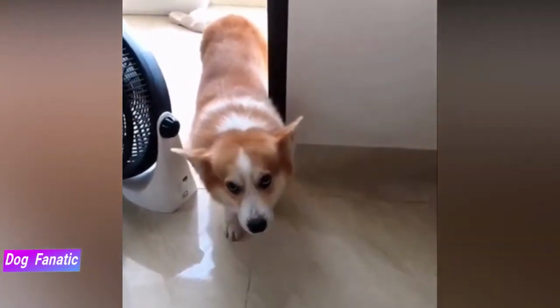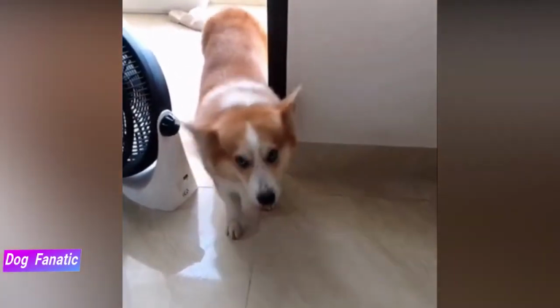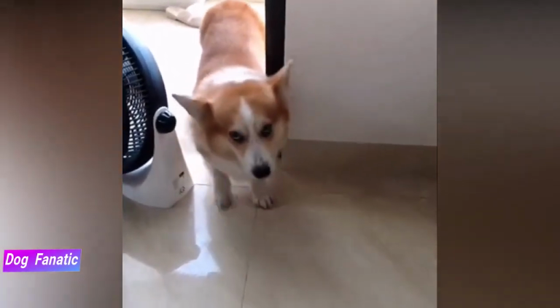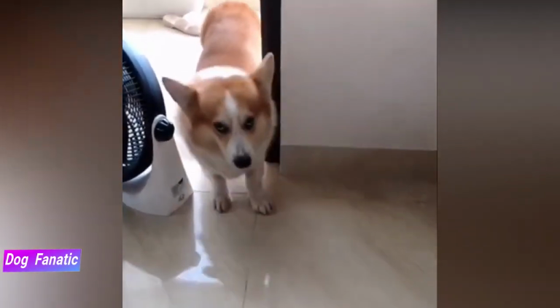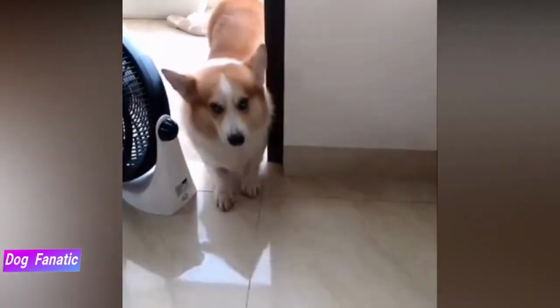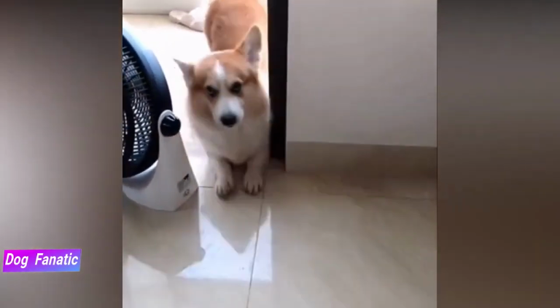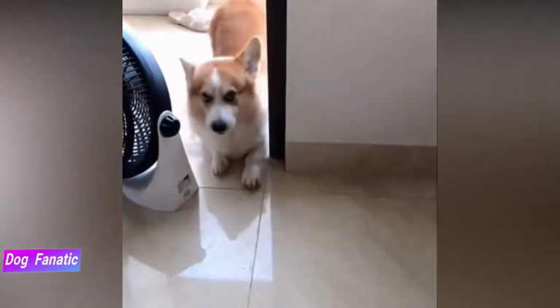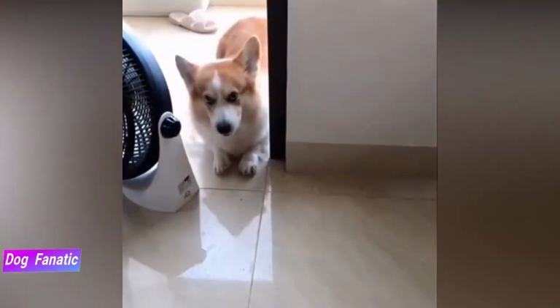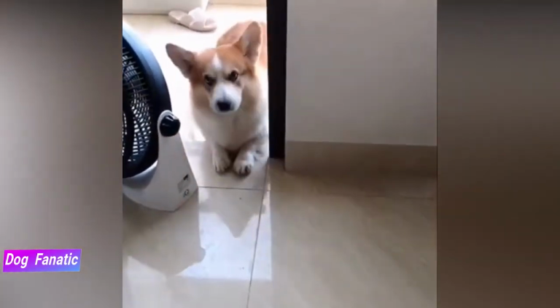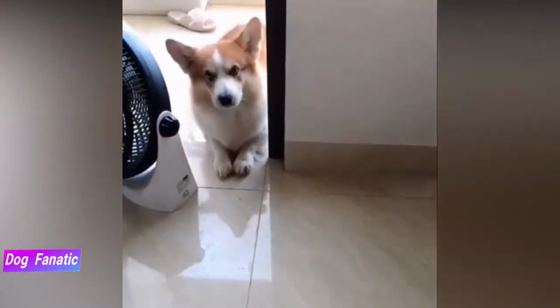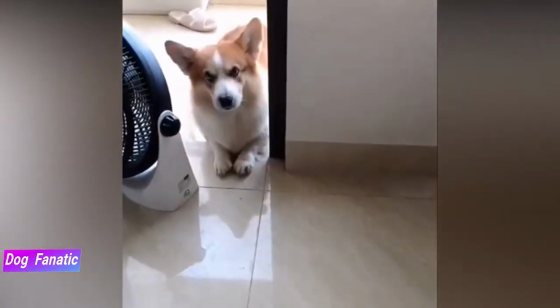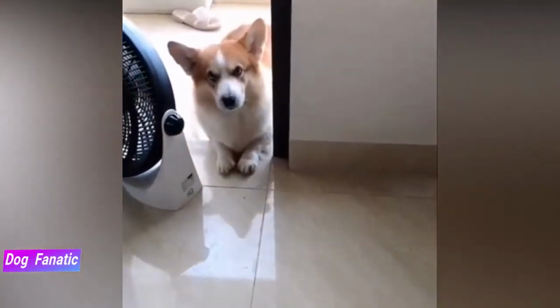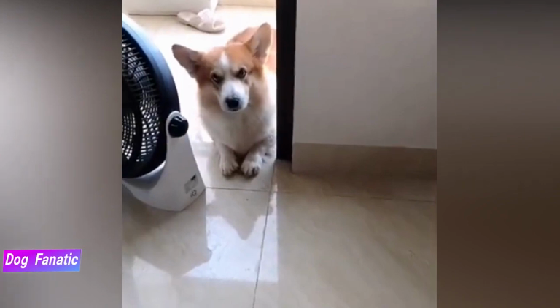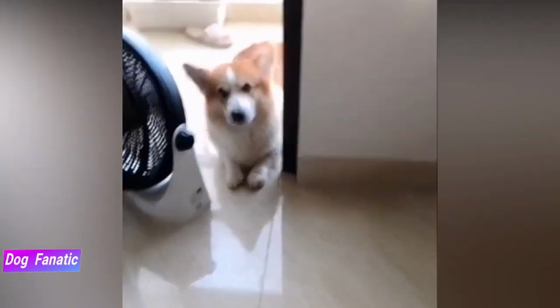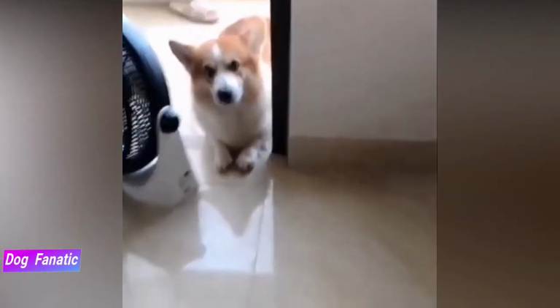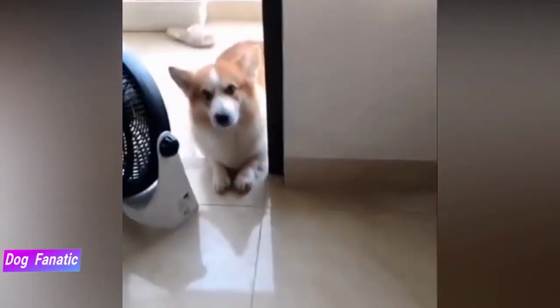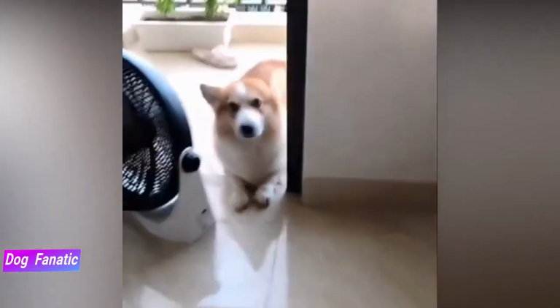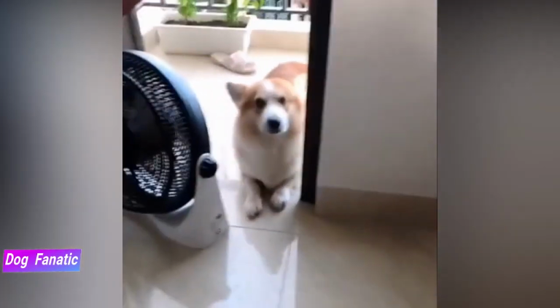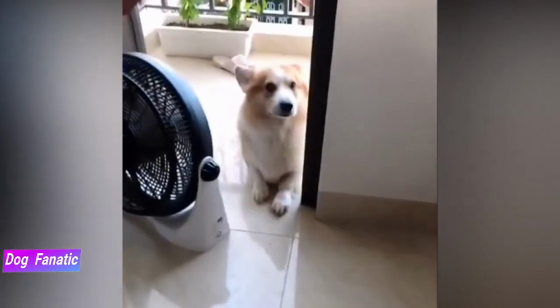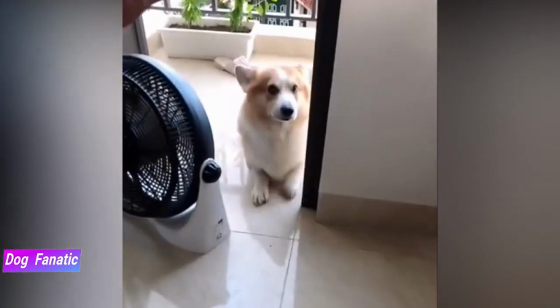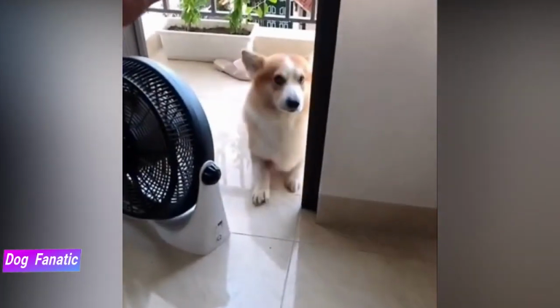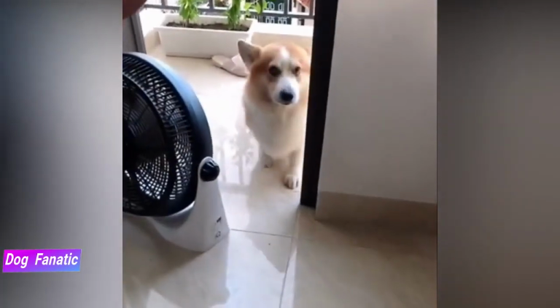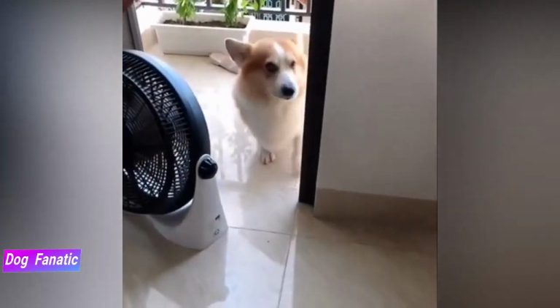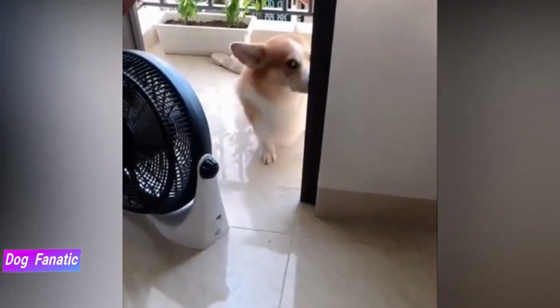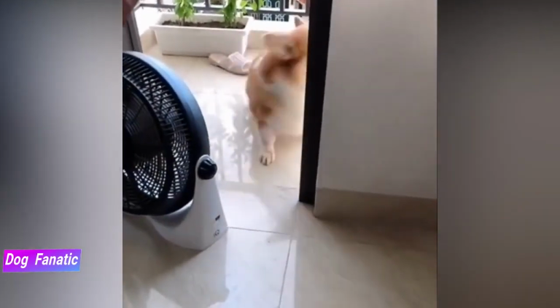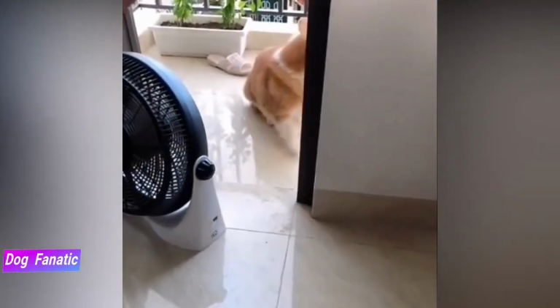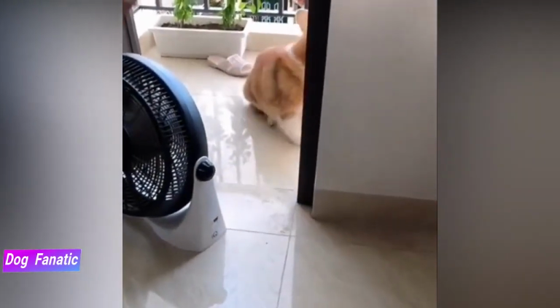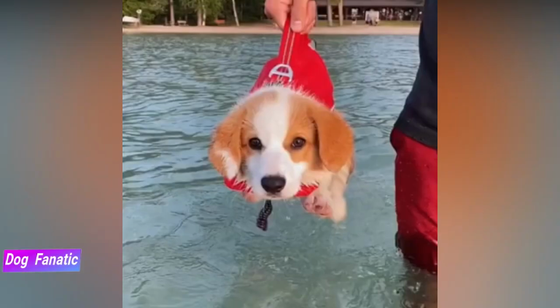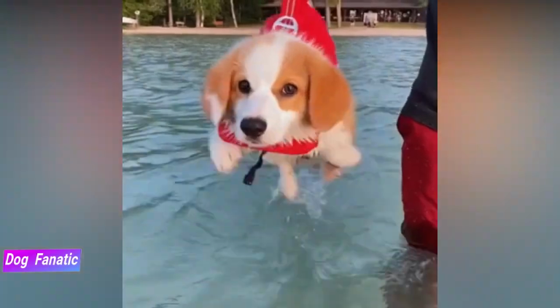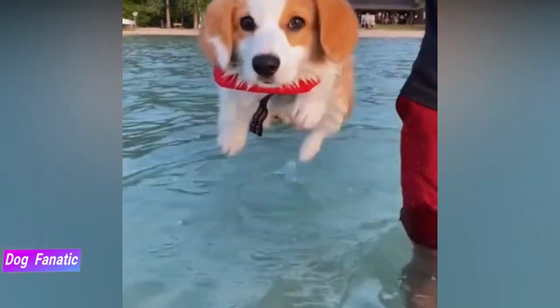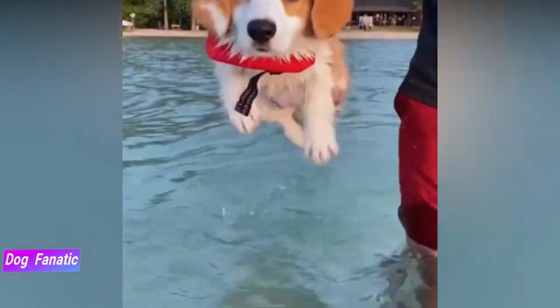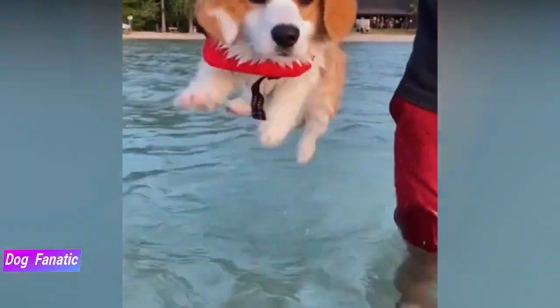Even though these are purebred dogs, you may still find them in the care of shelters or rescue groups. So remember to adopt.